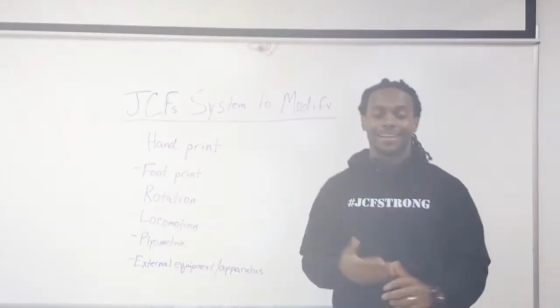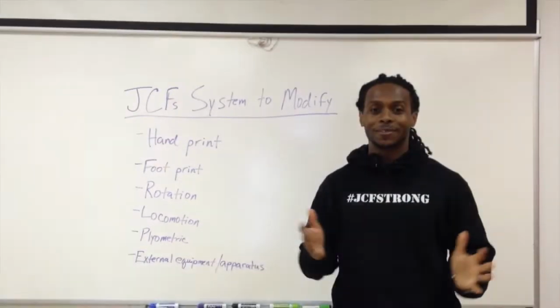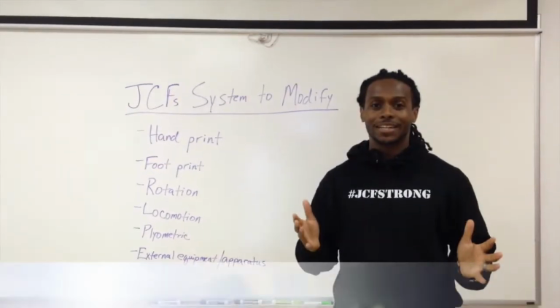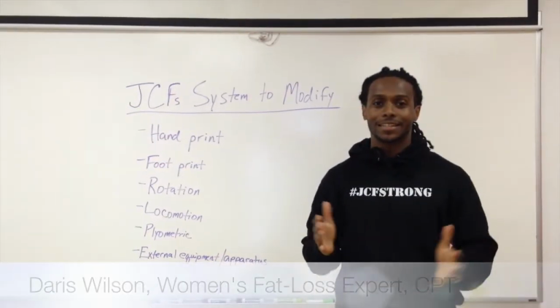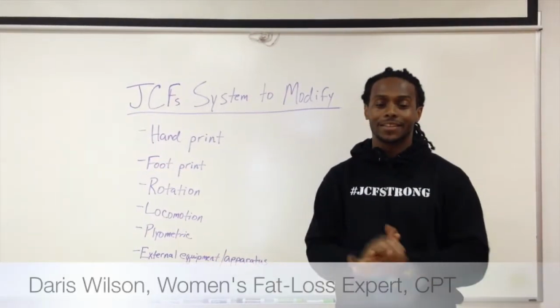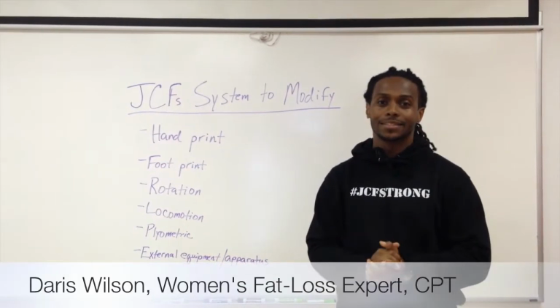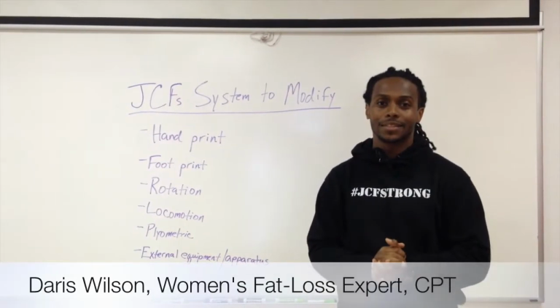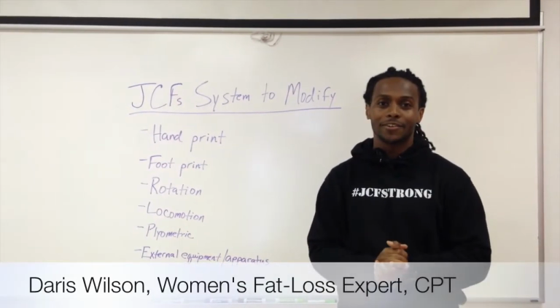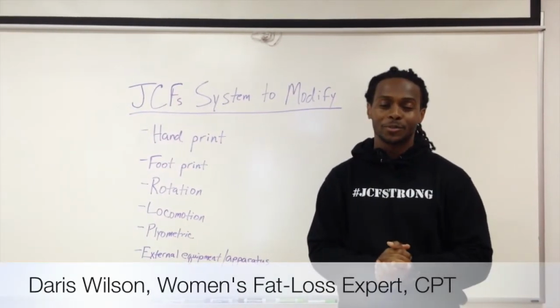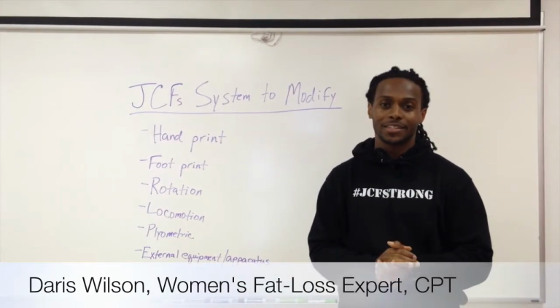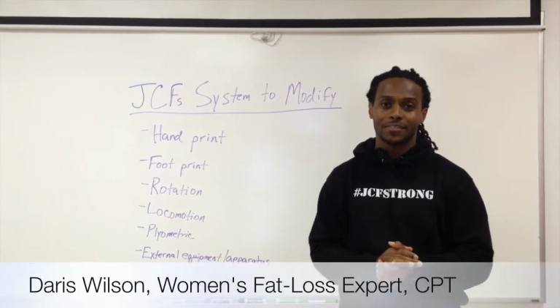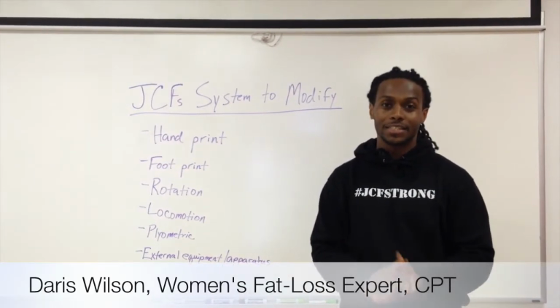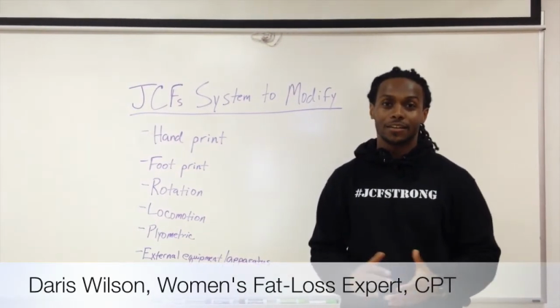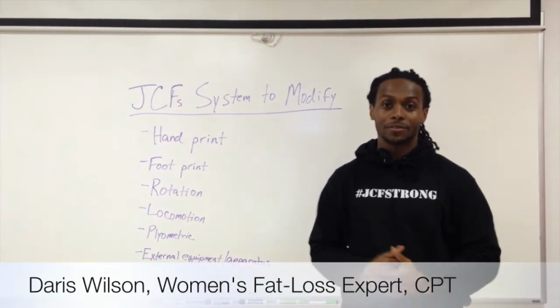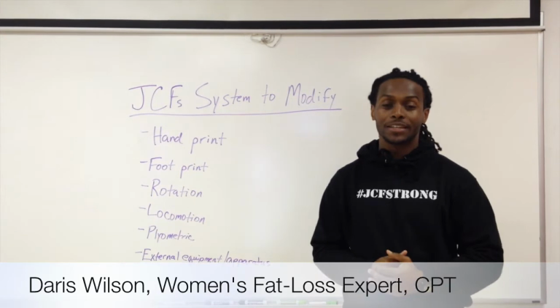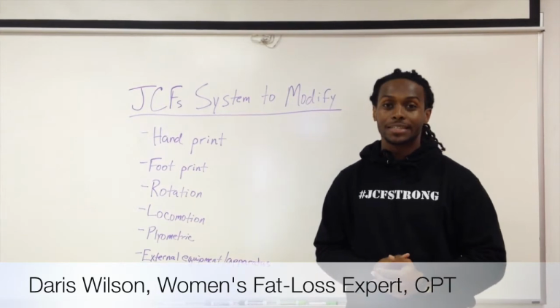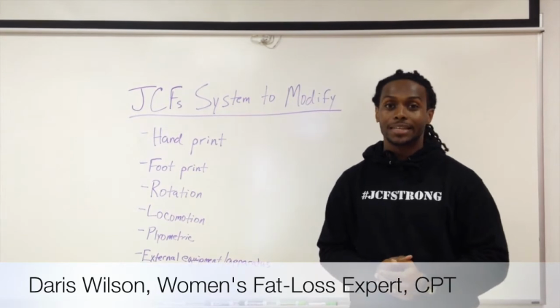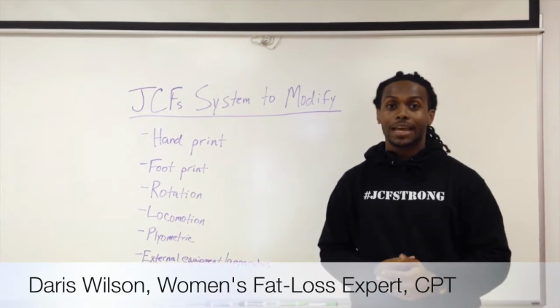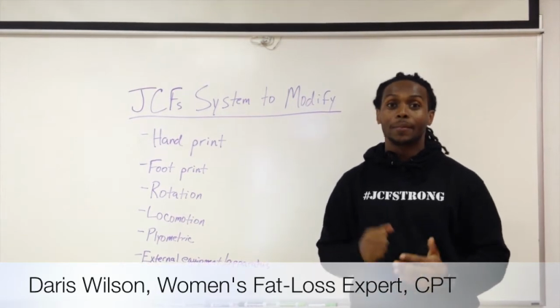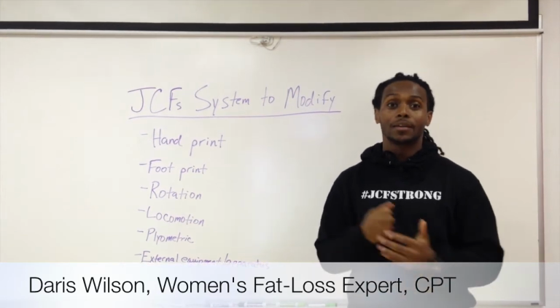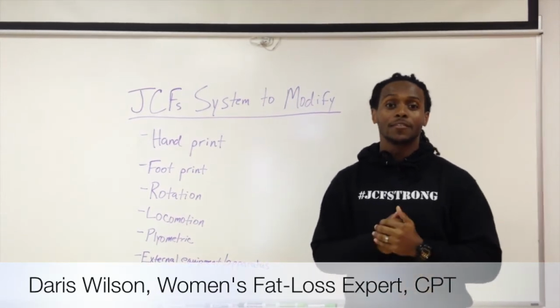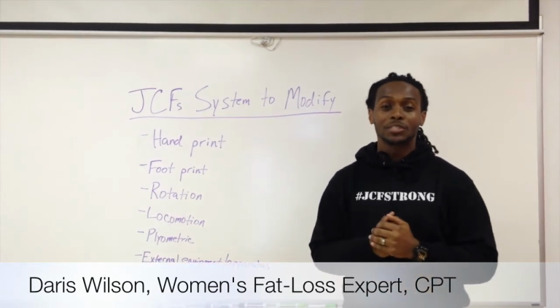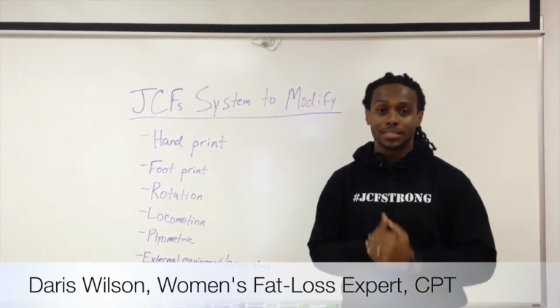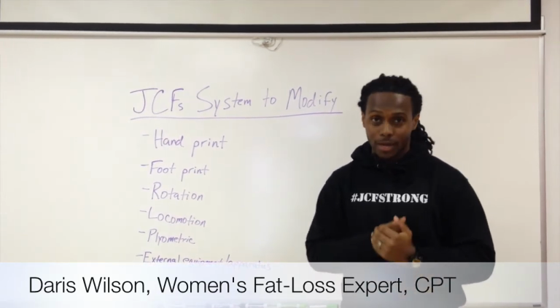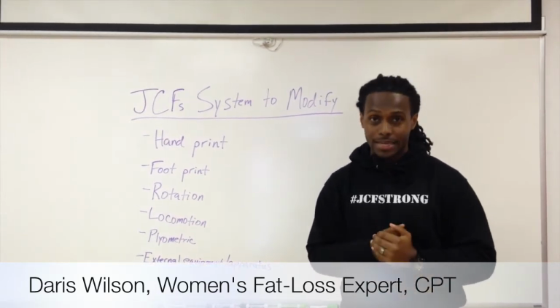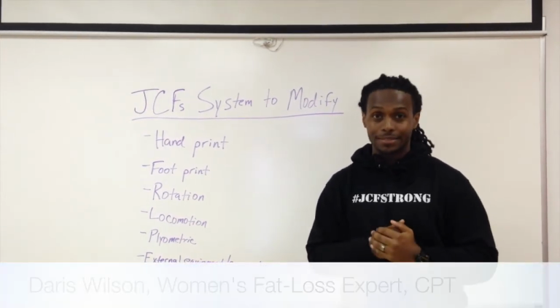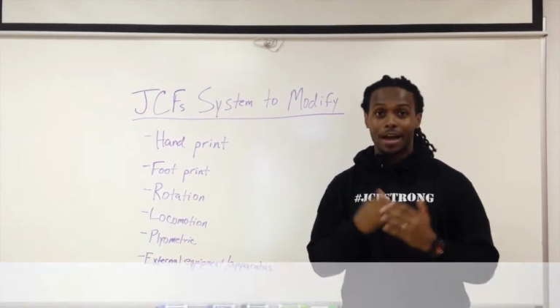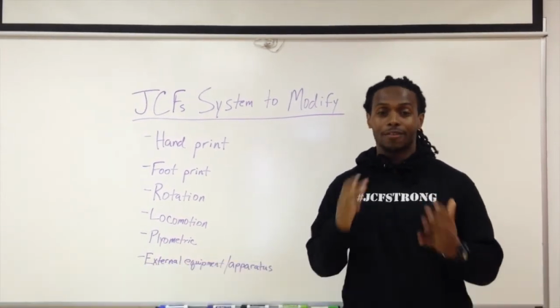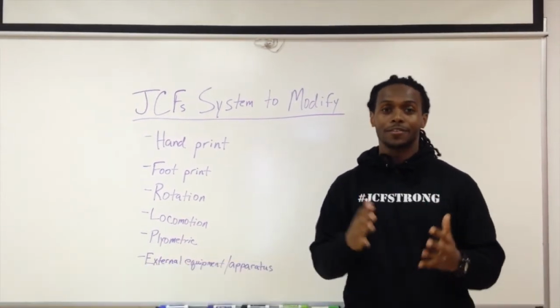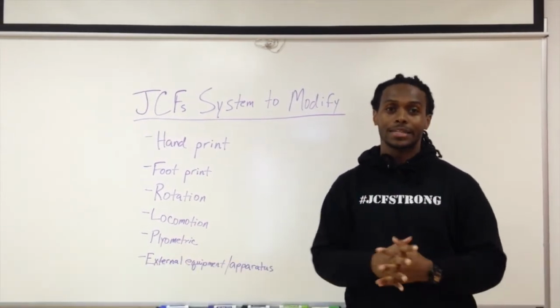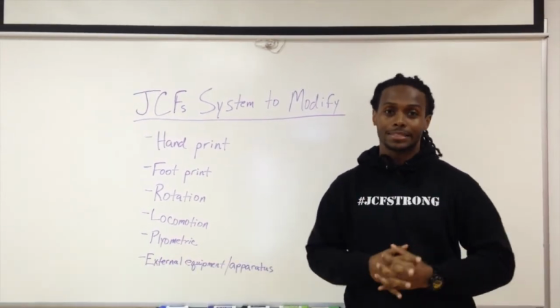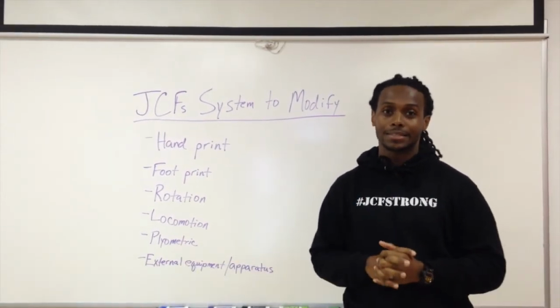Hello JCF Nation, Daris Wilson here of JCF Health and Fitness, and I'm here to give you six ways to modify your exercises.